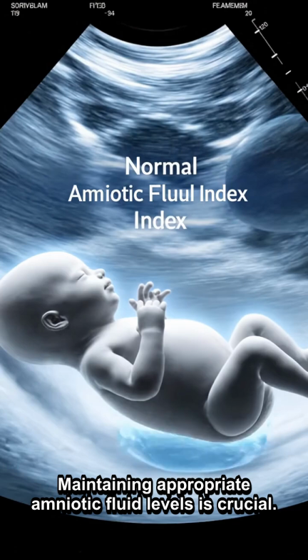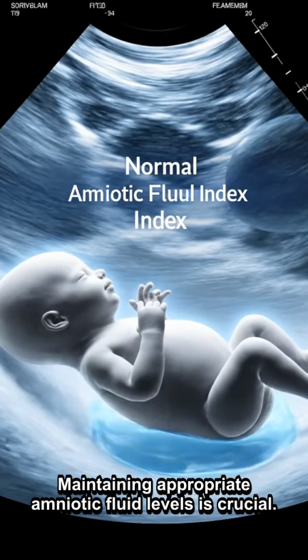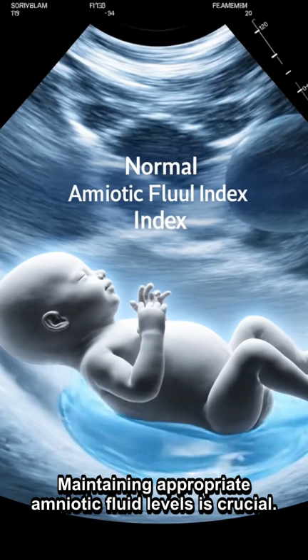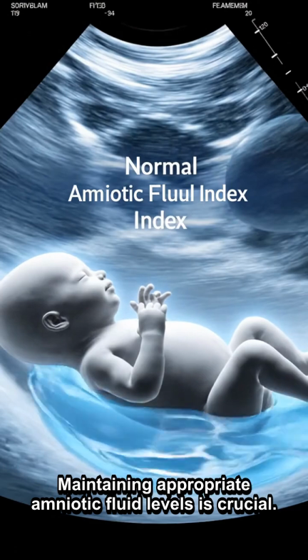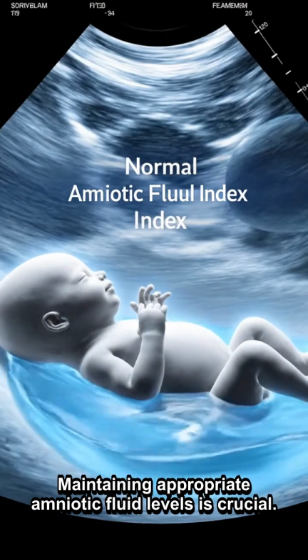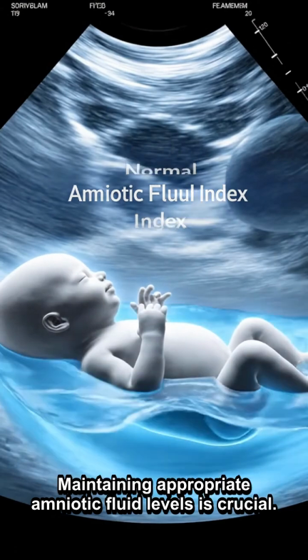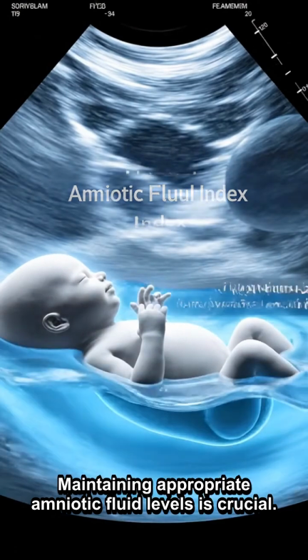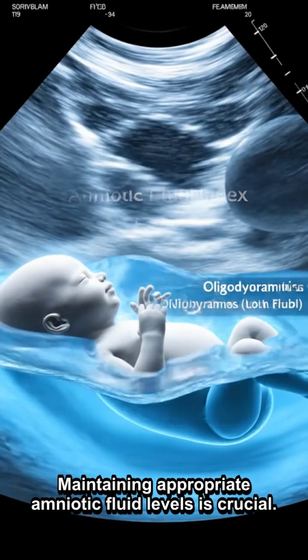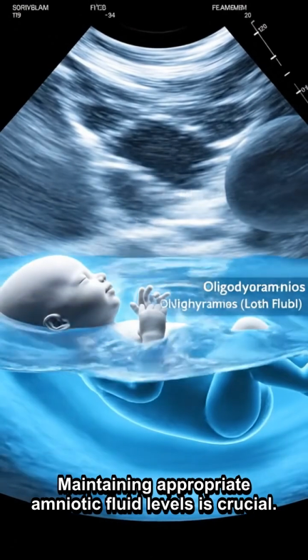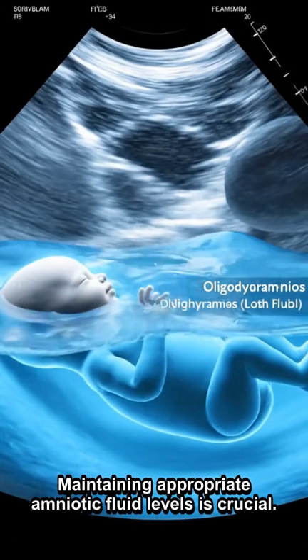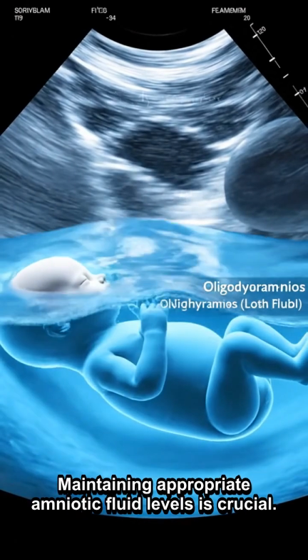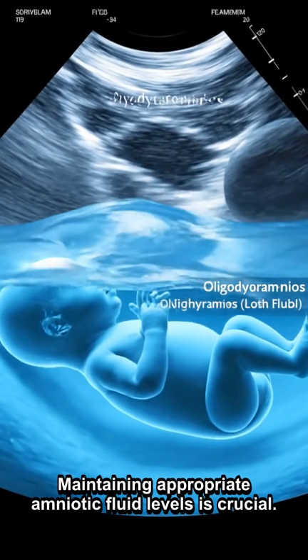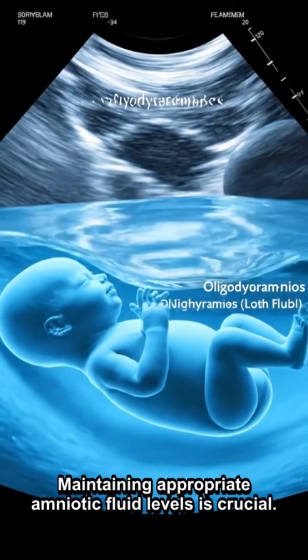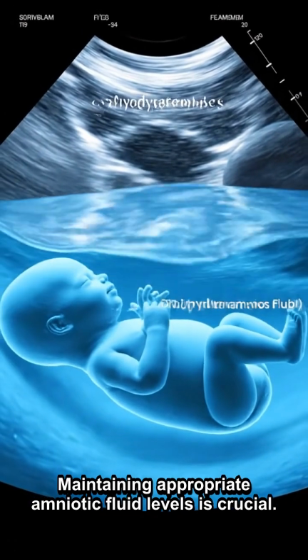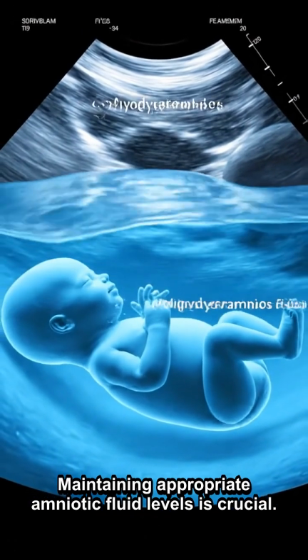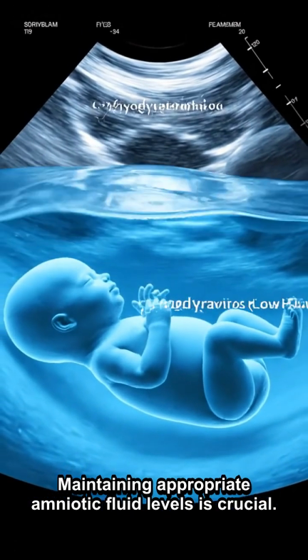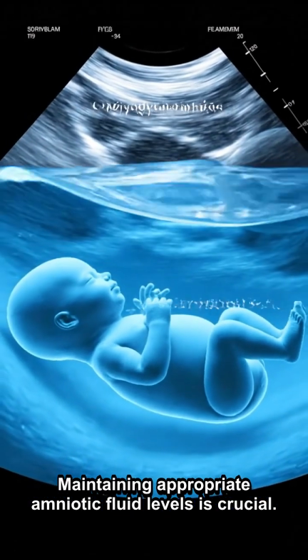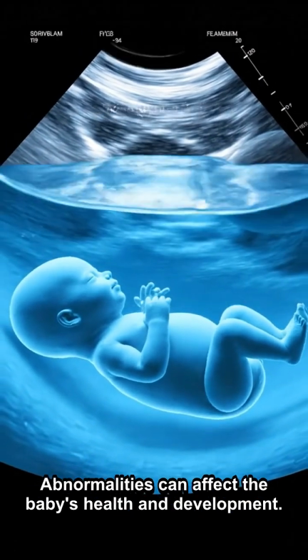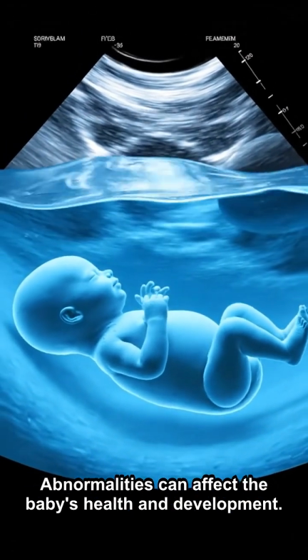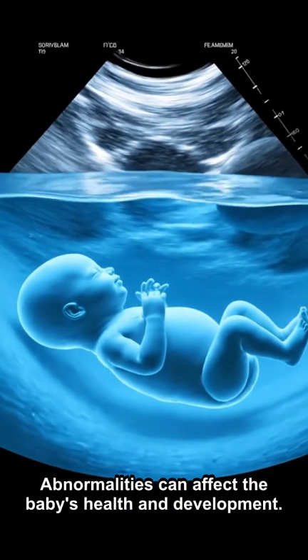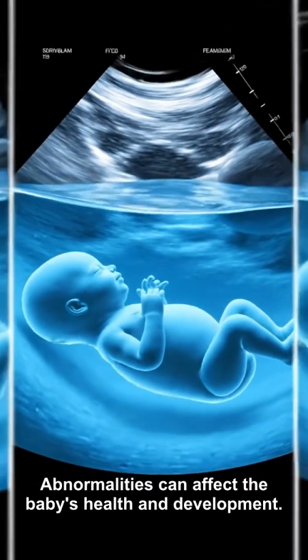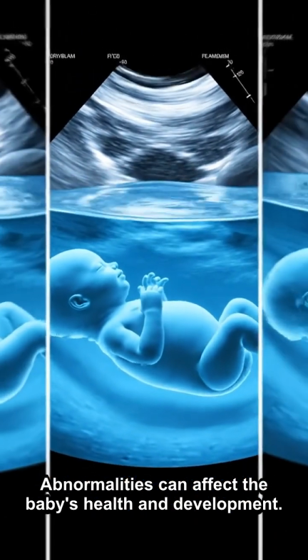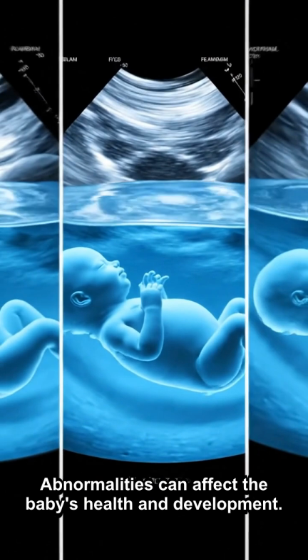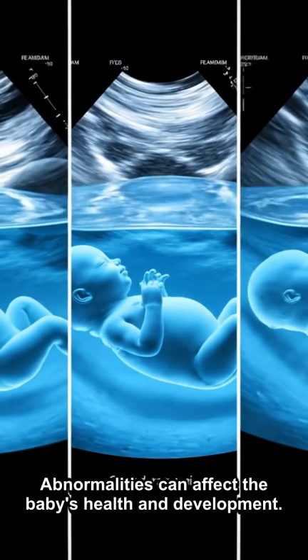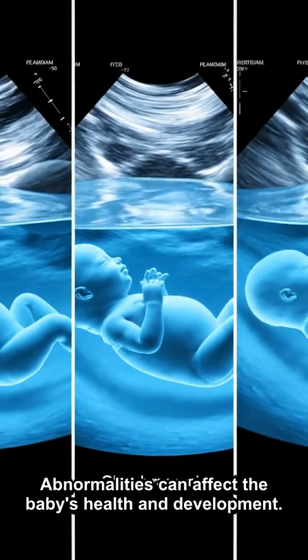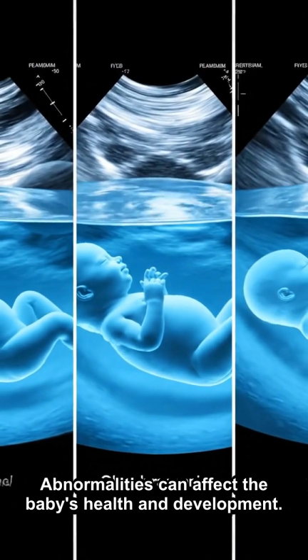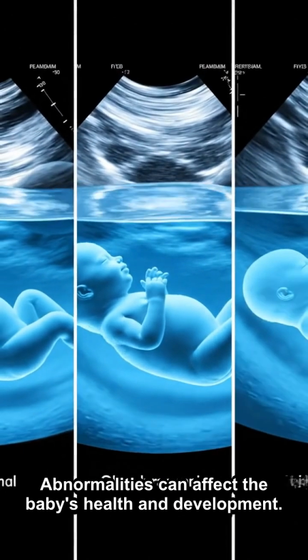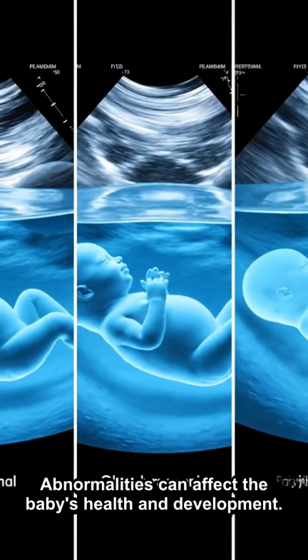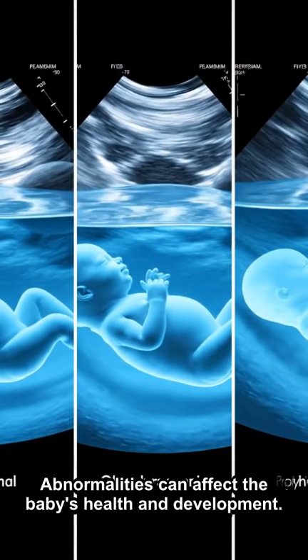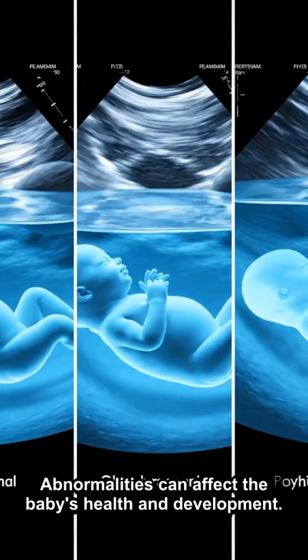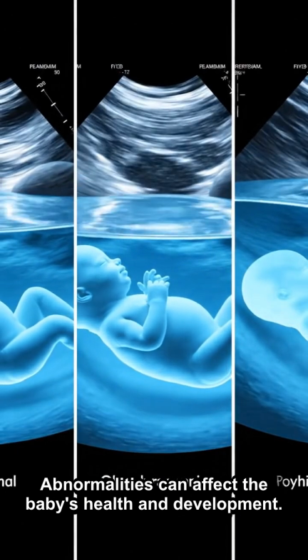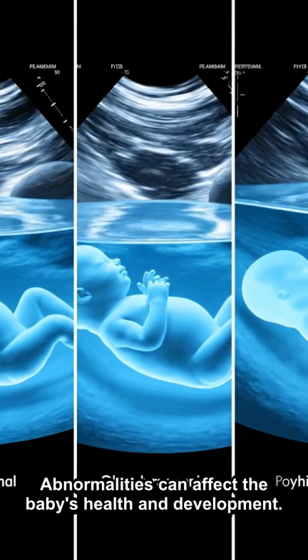Maintaining appropriate amniotic fluid levels is crucial. Abnormalities can affect the baby's health and development.